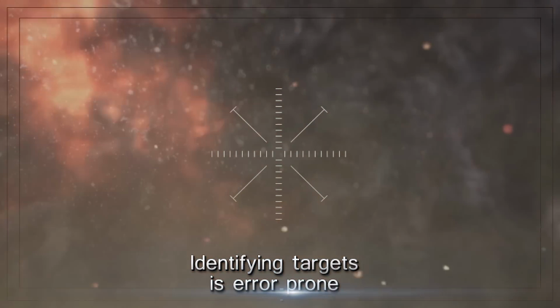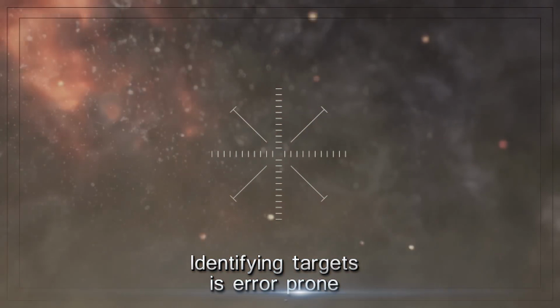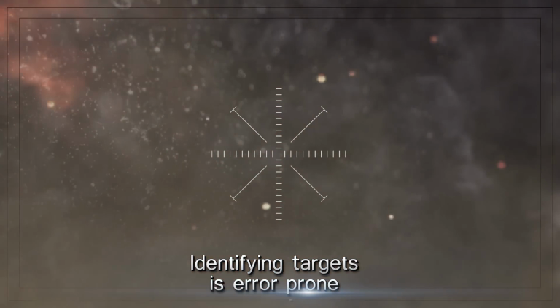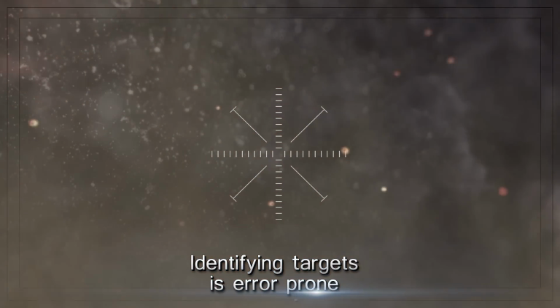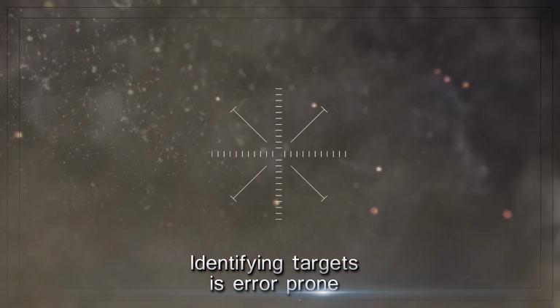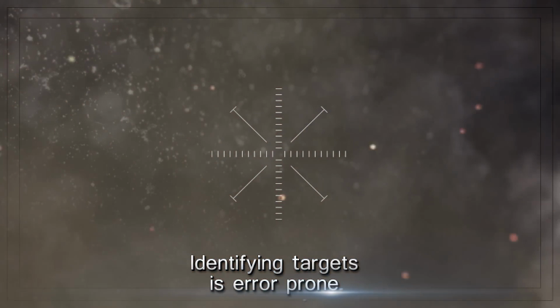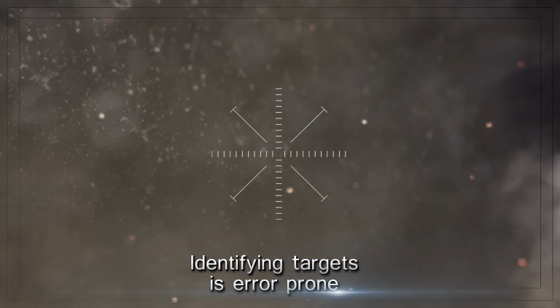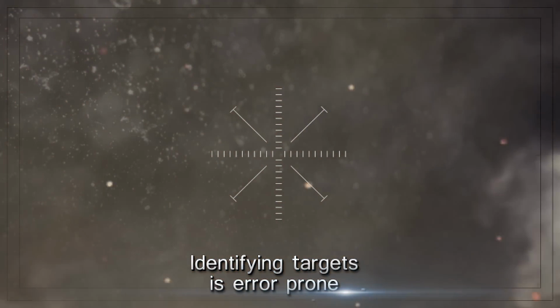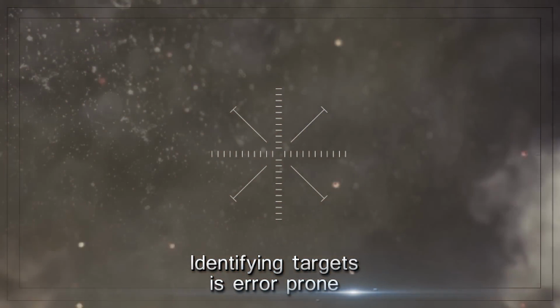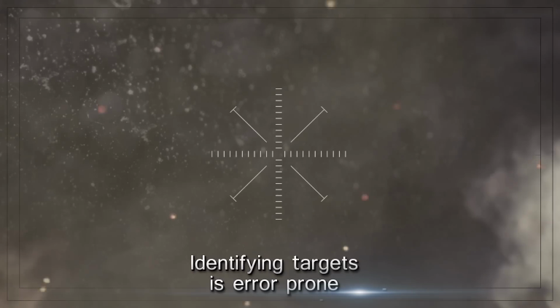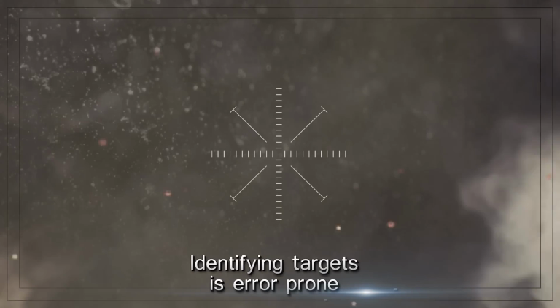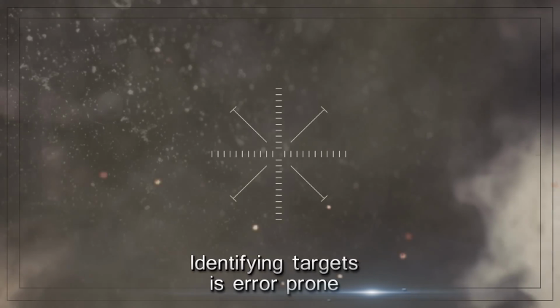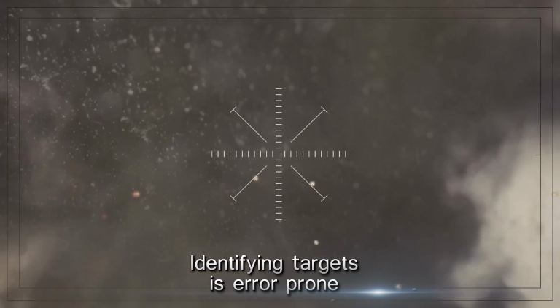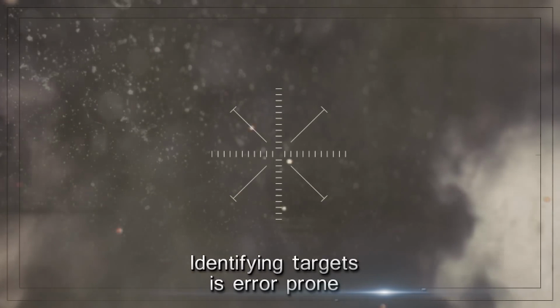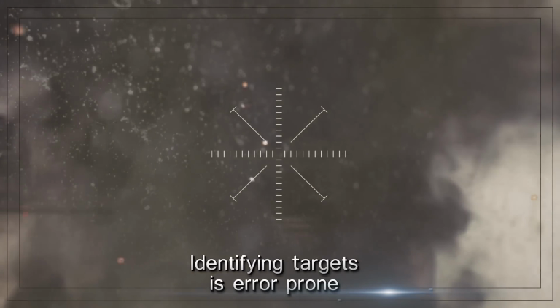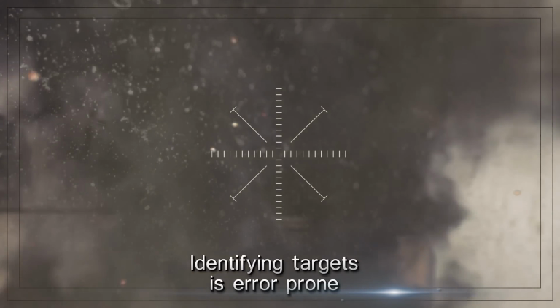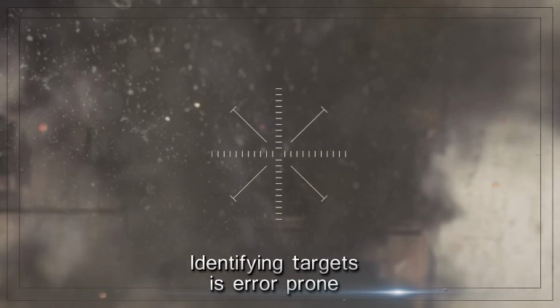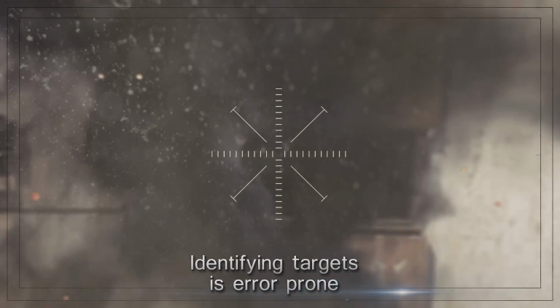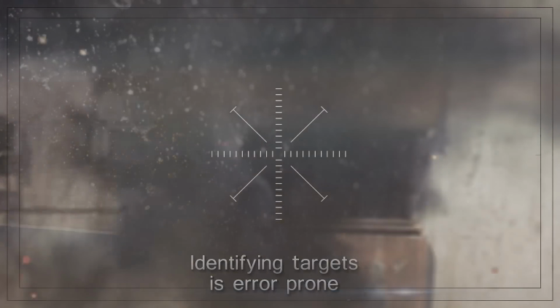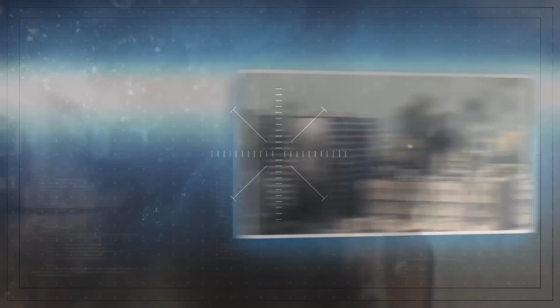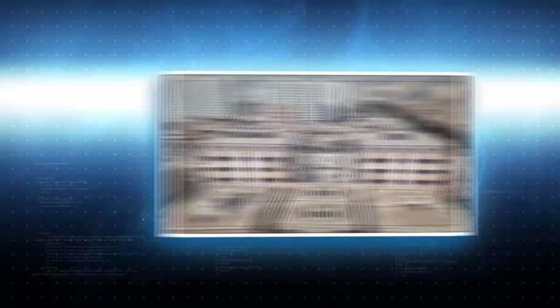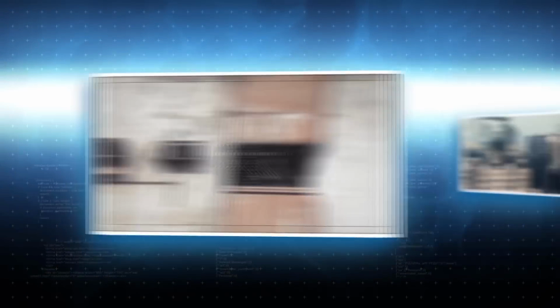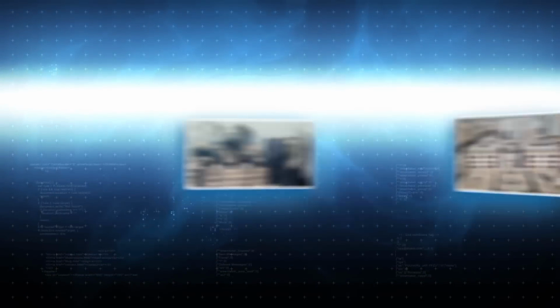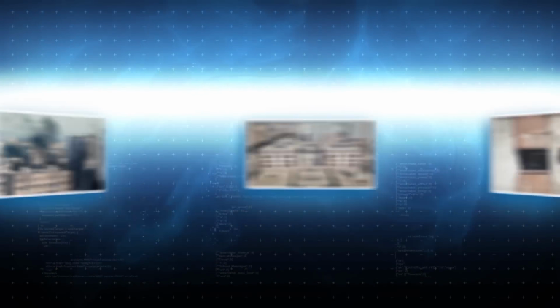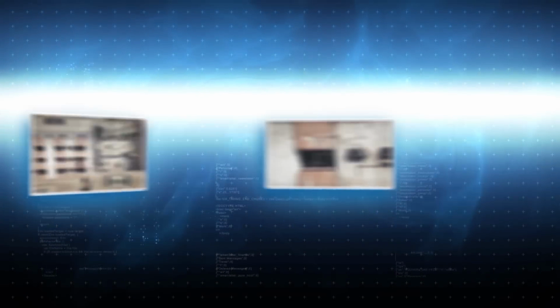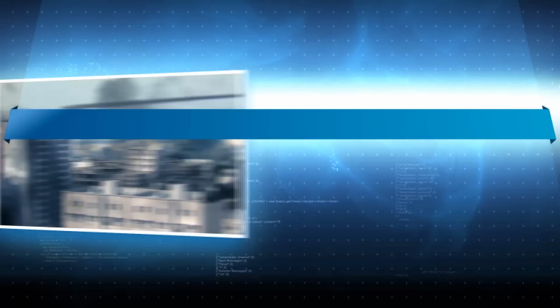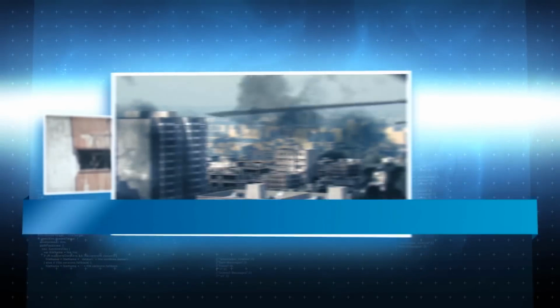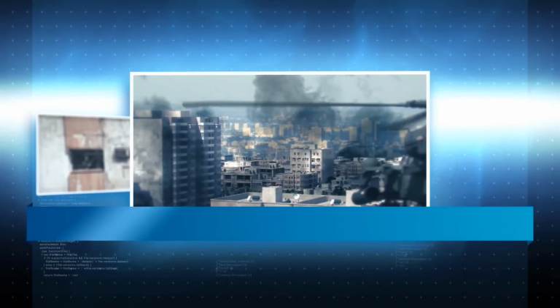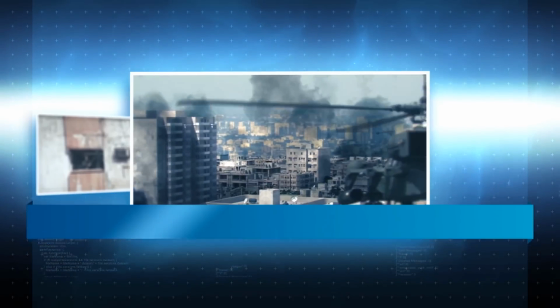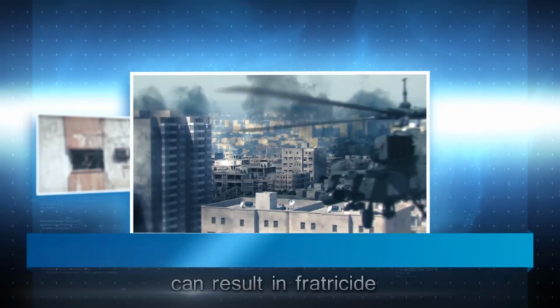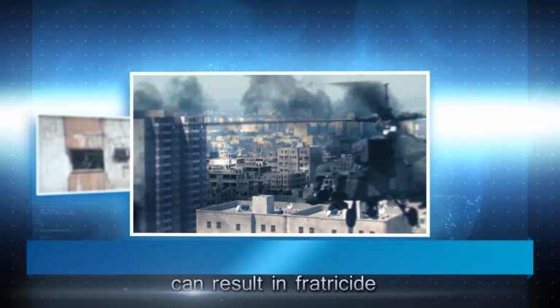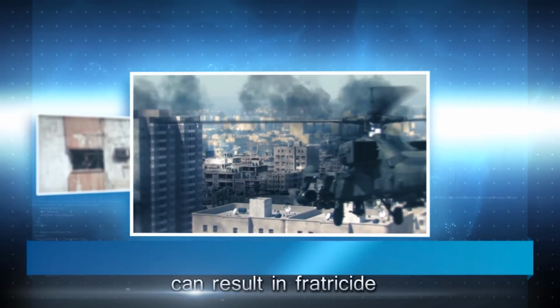Cease fire! Cease fire! We've been hit! This is a classic case of fratricide.